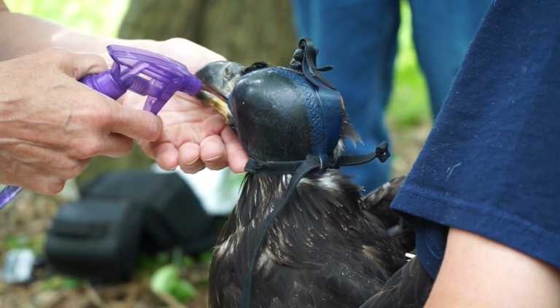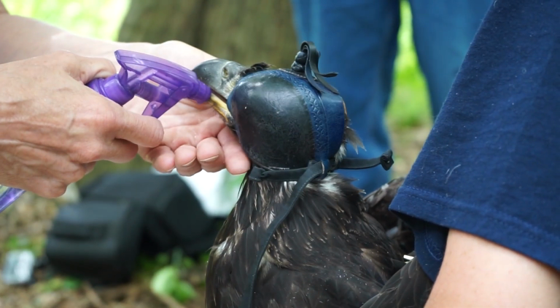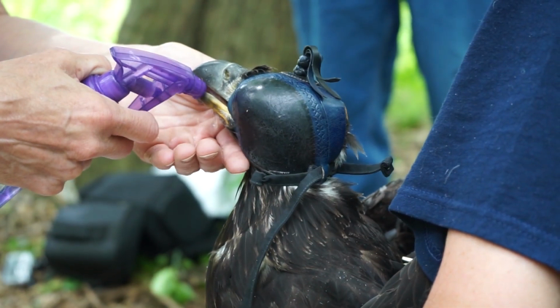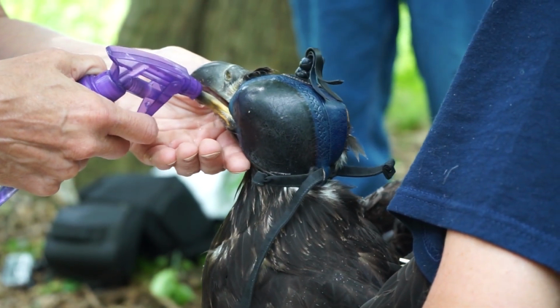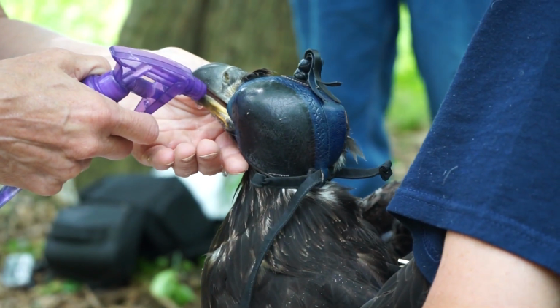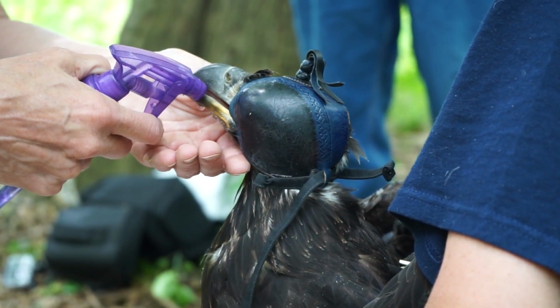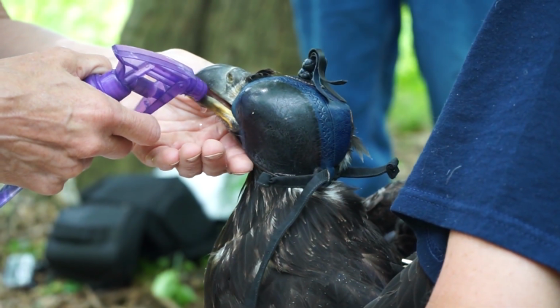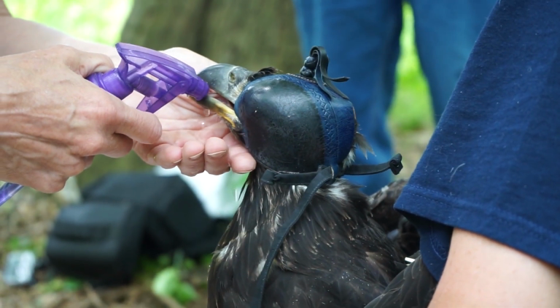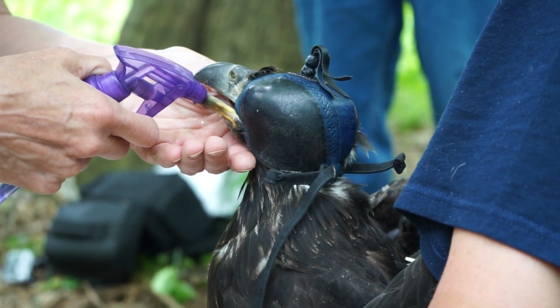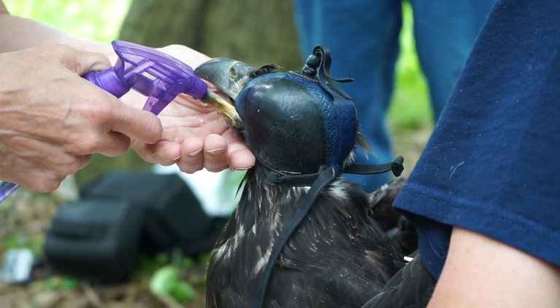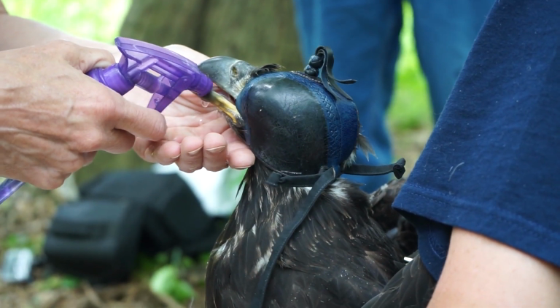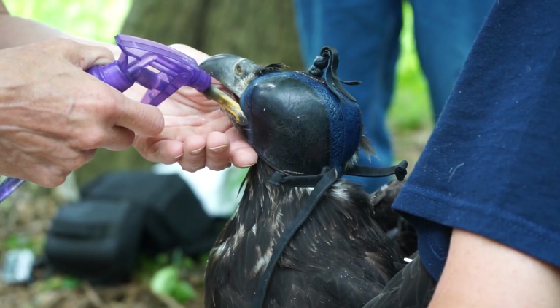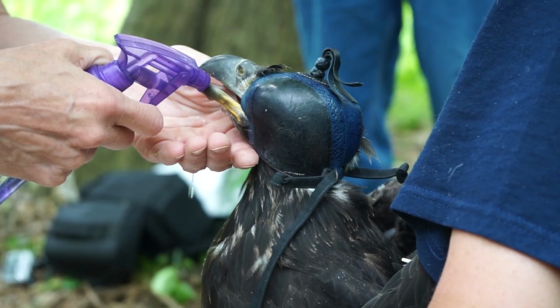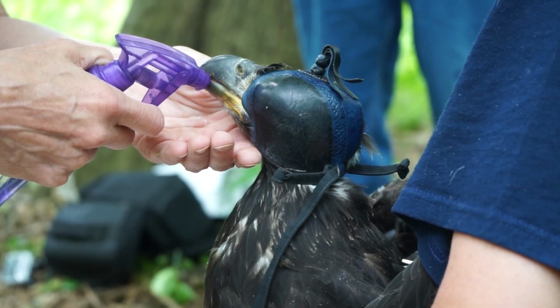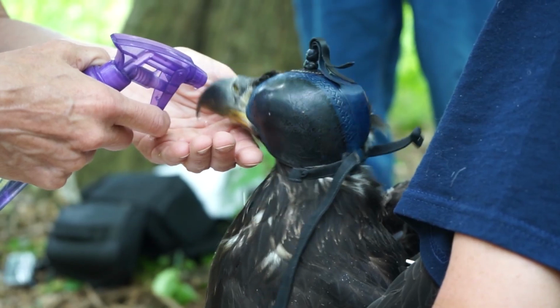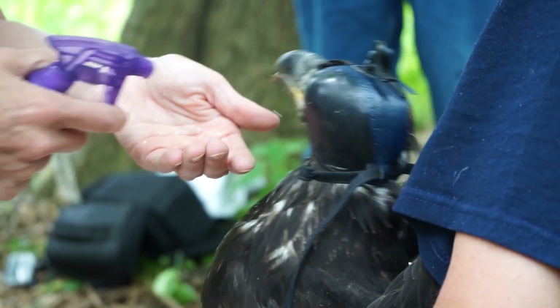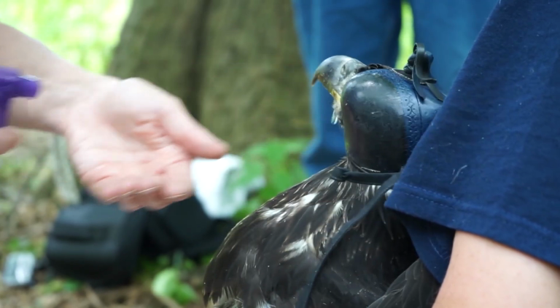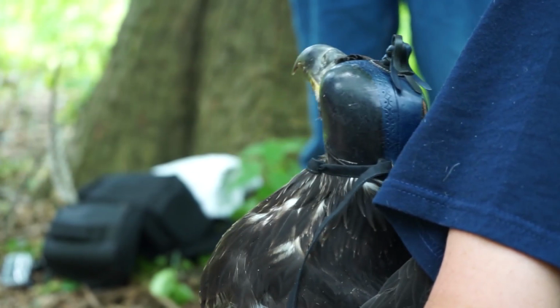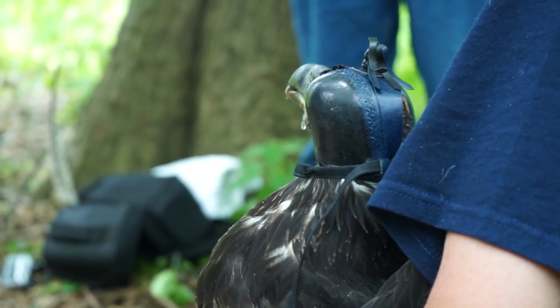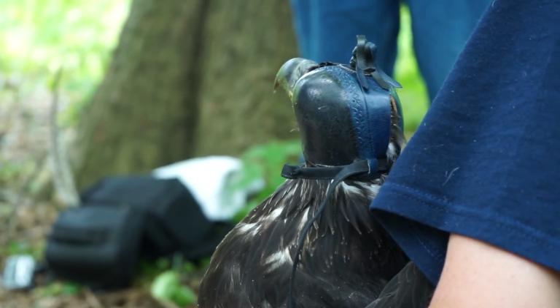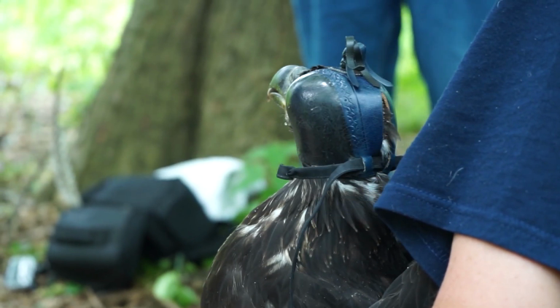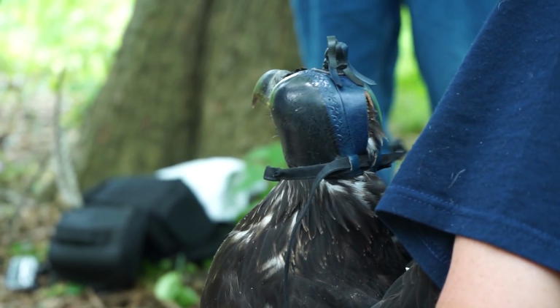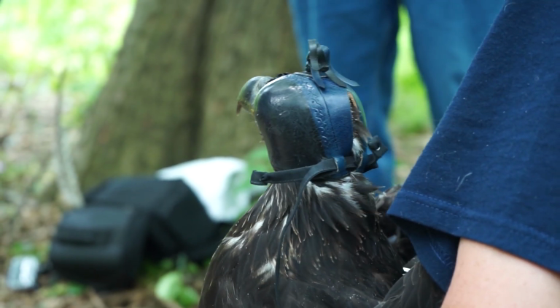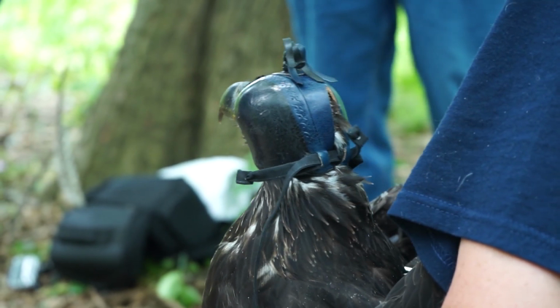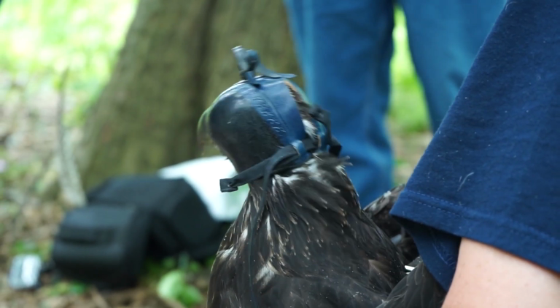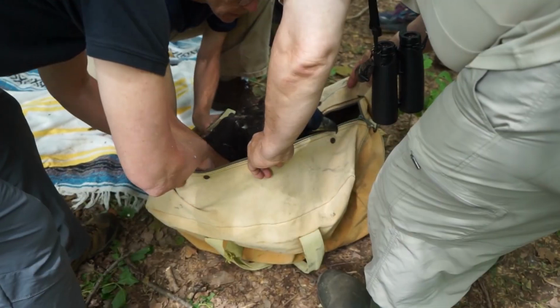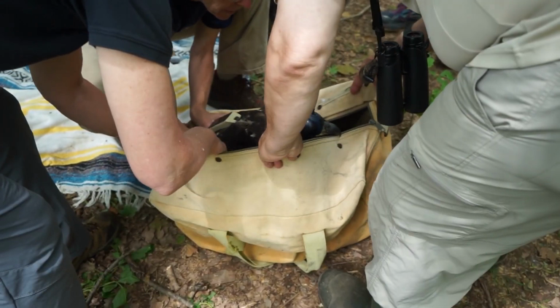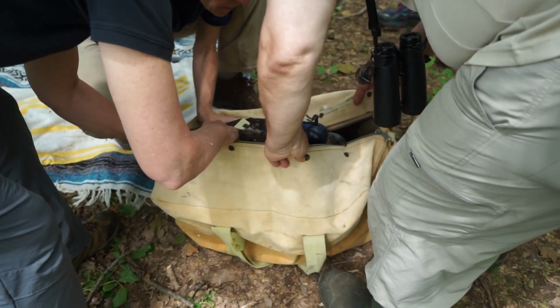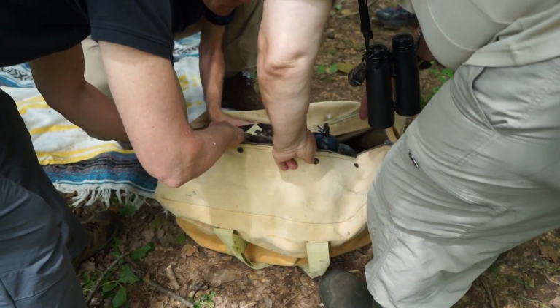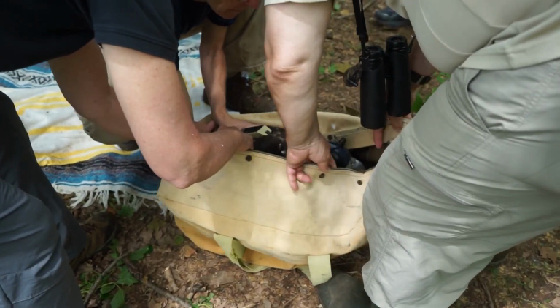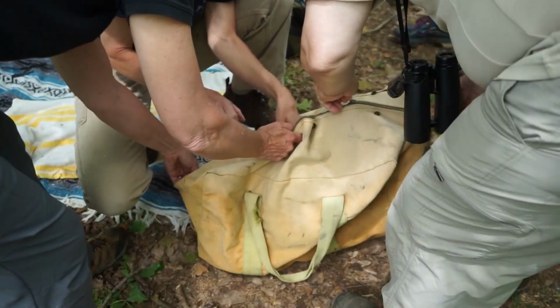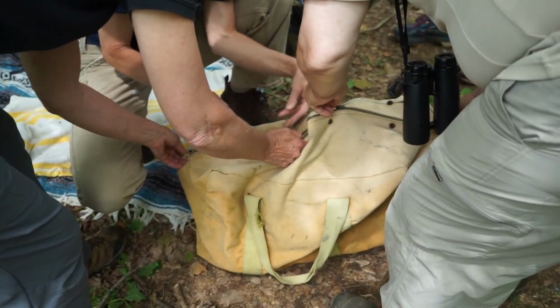After a well-deserved drink, the eagles were tucked back into the bag and returned to the nest, which was stocked with three goodwill fish from the DEP.